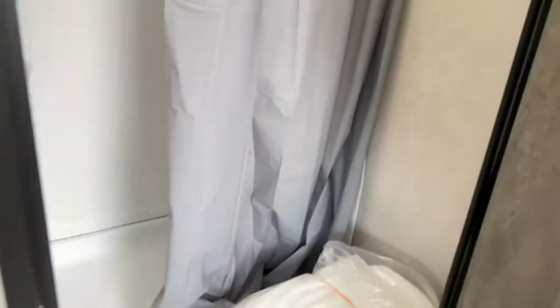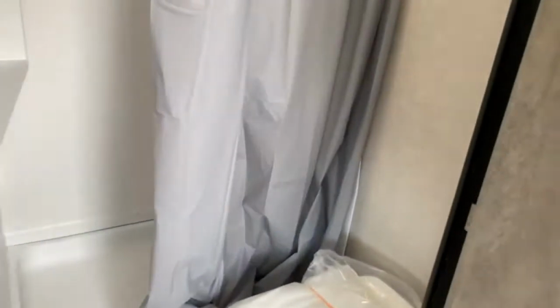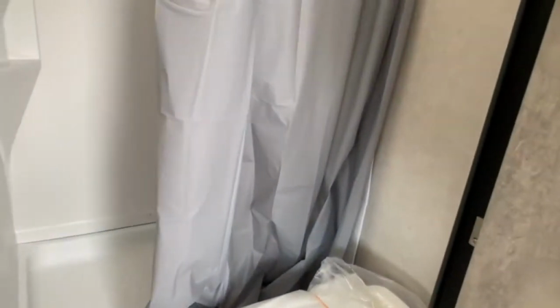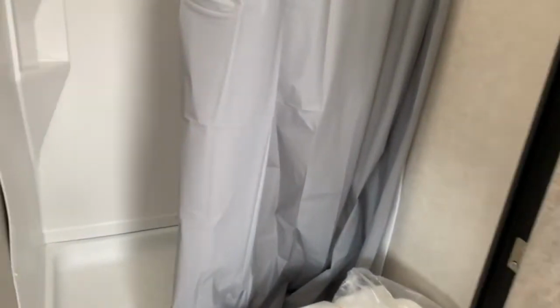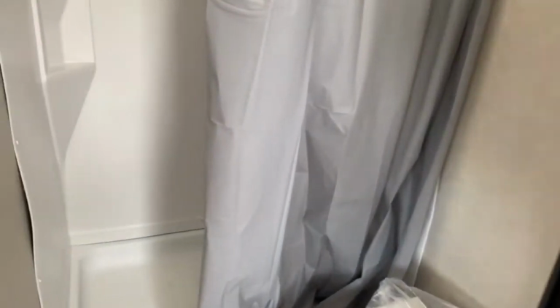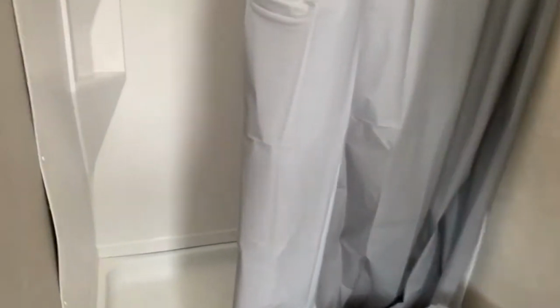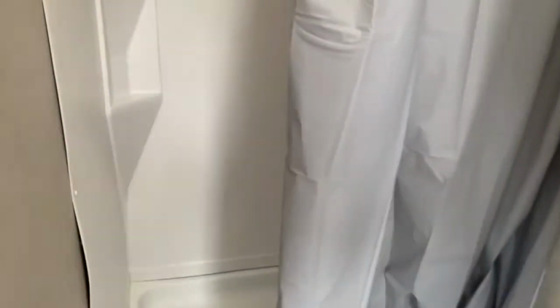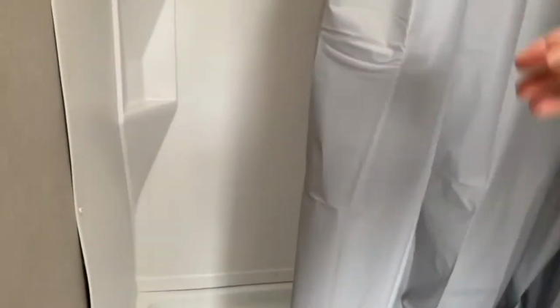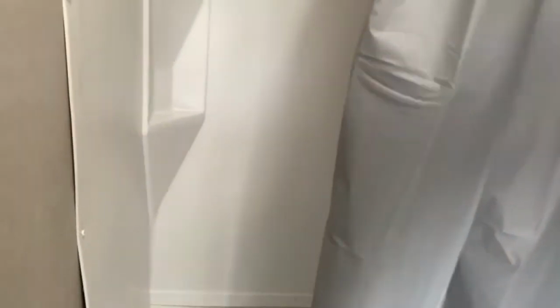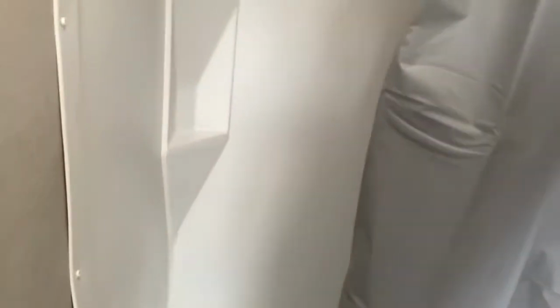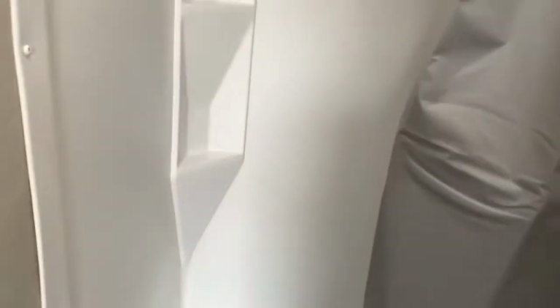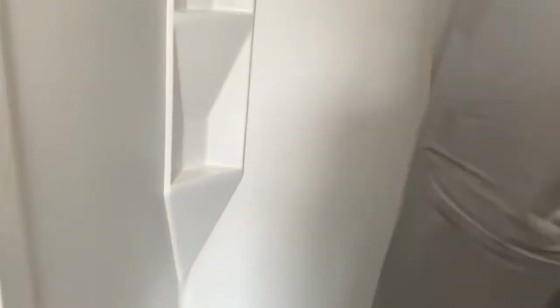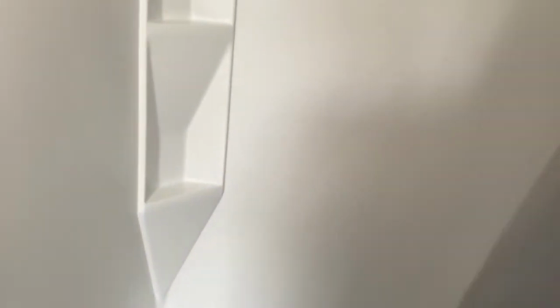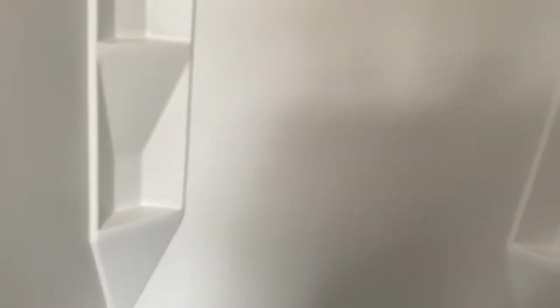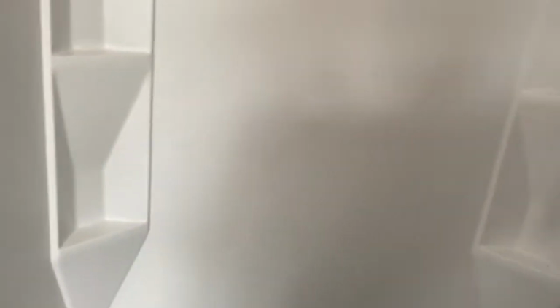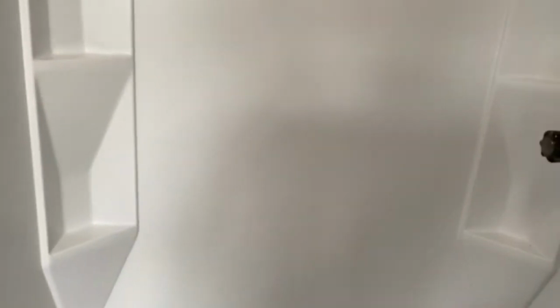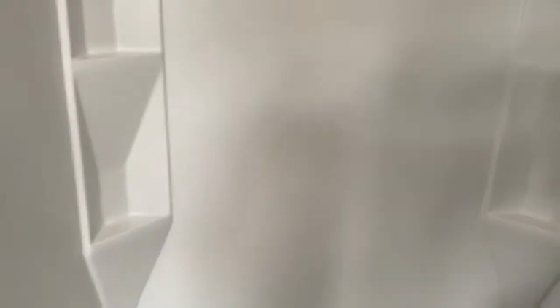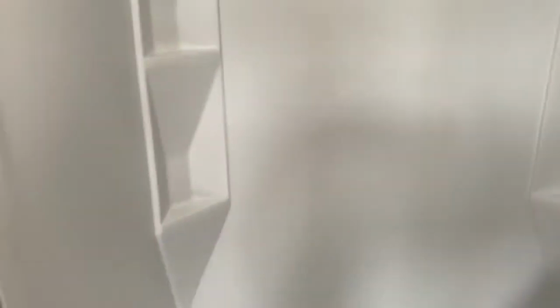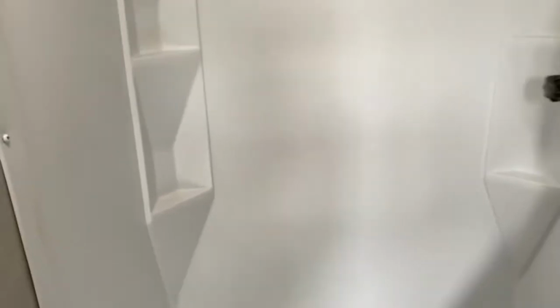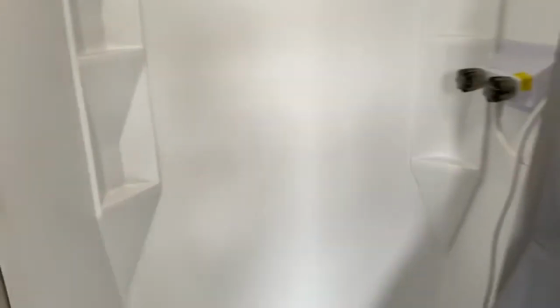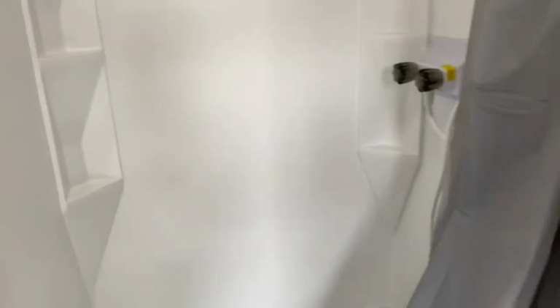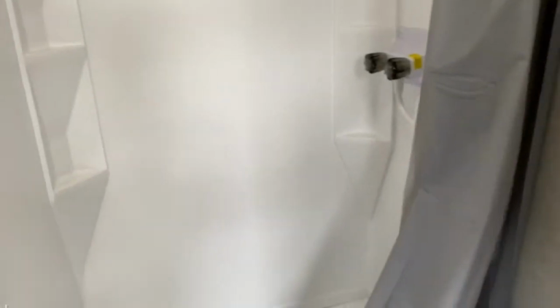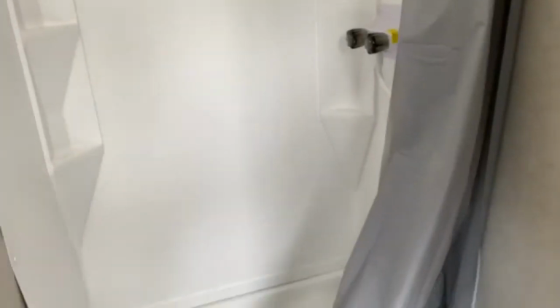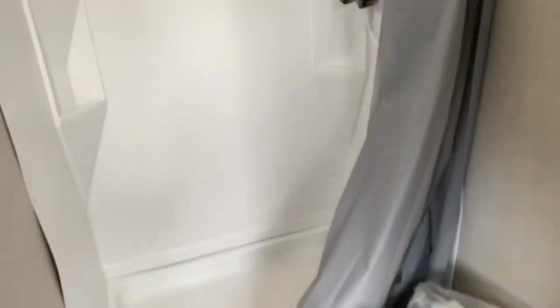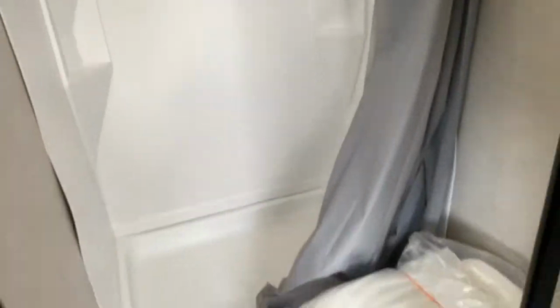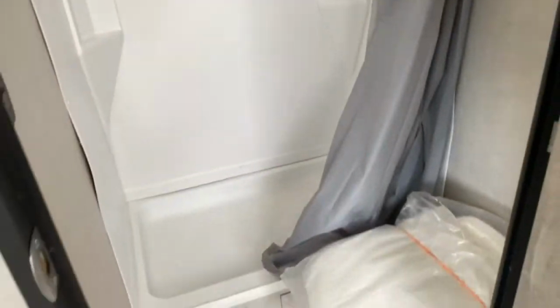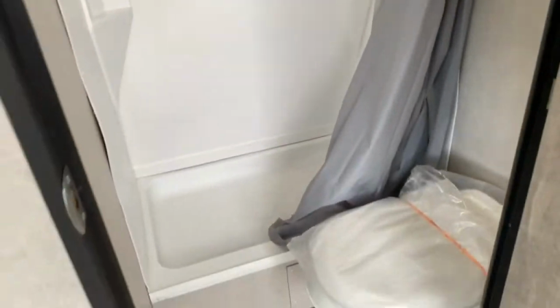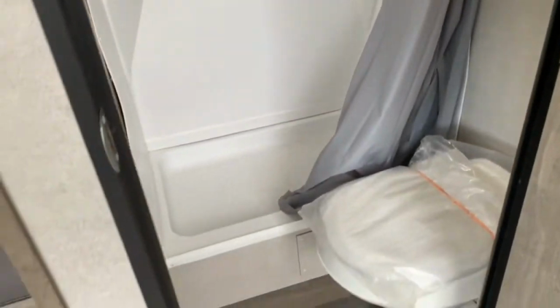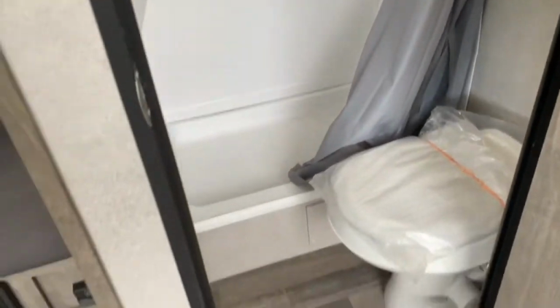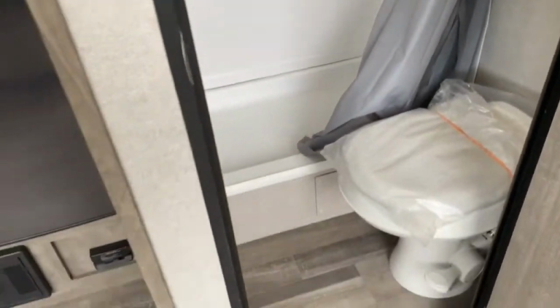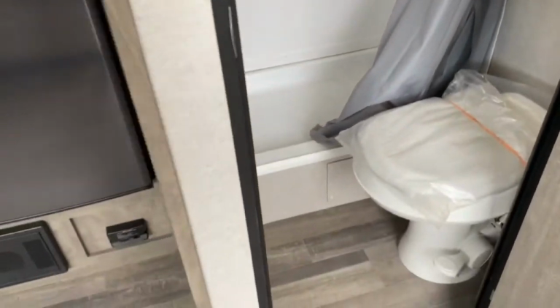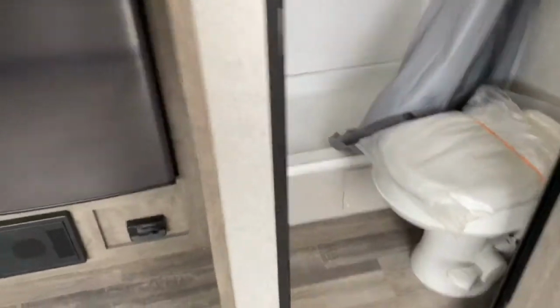In your bathroom, you do have a large stand-up shower and your toilet.